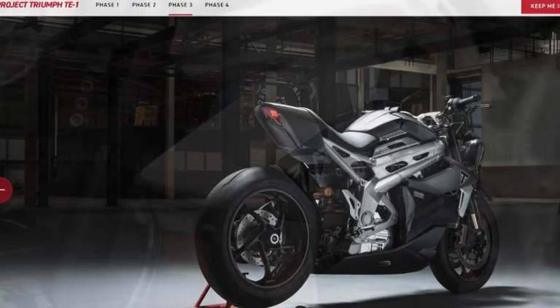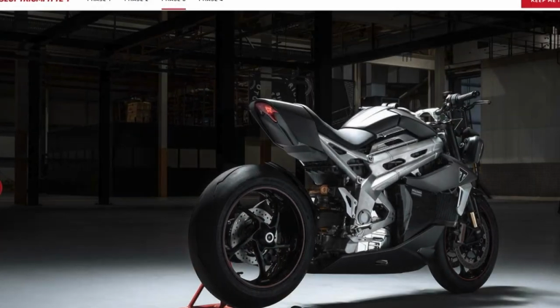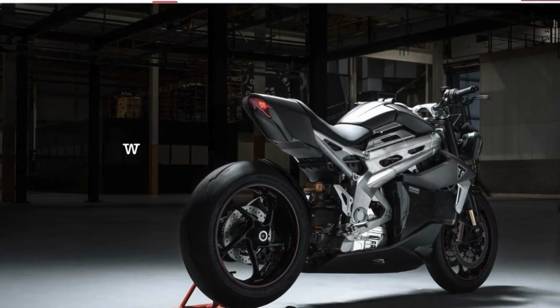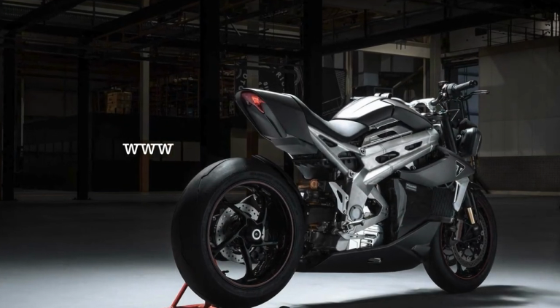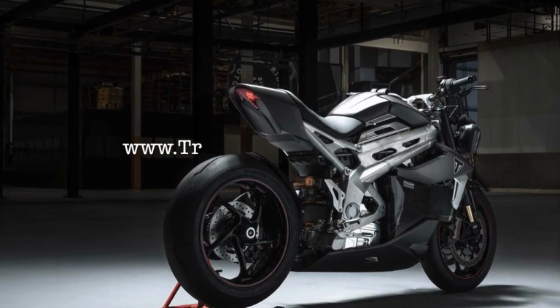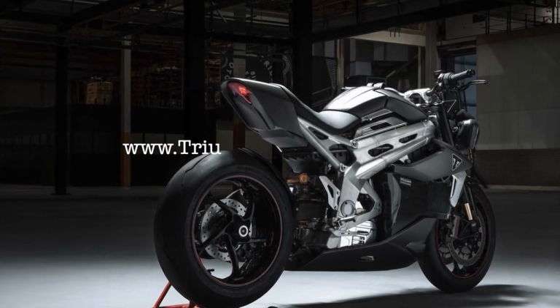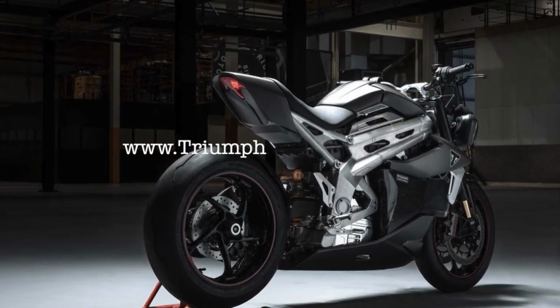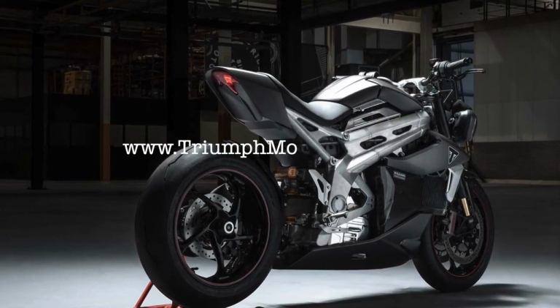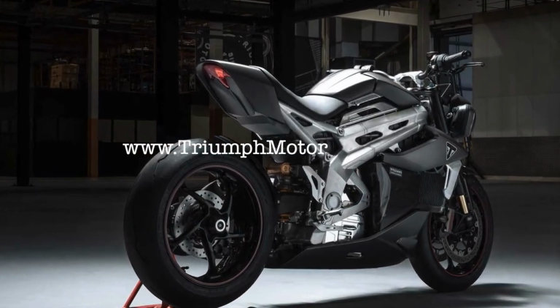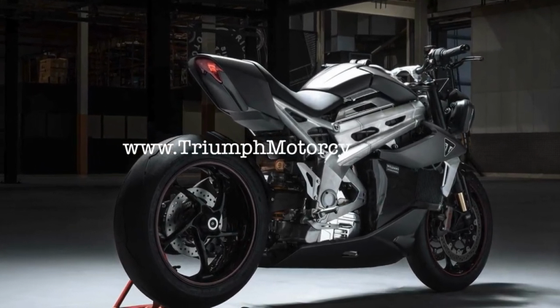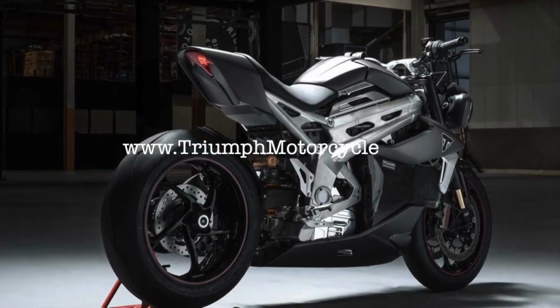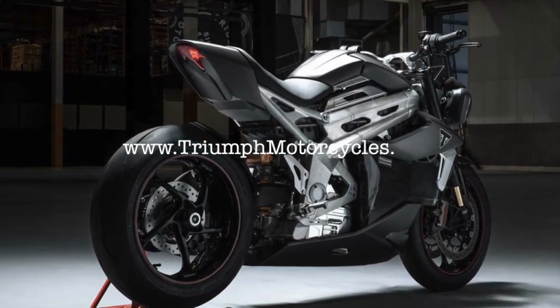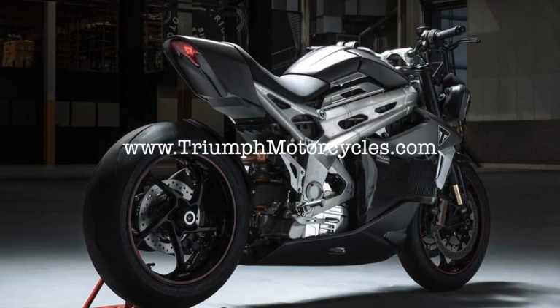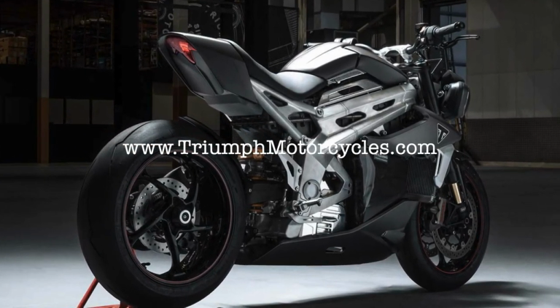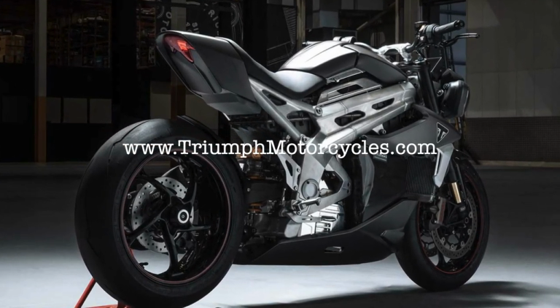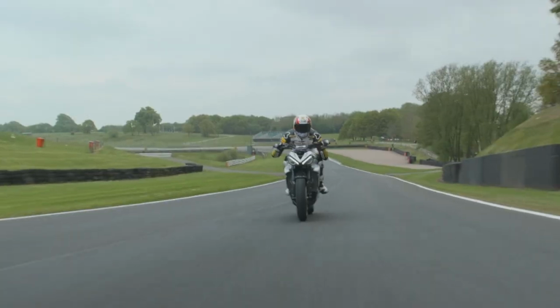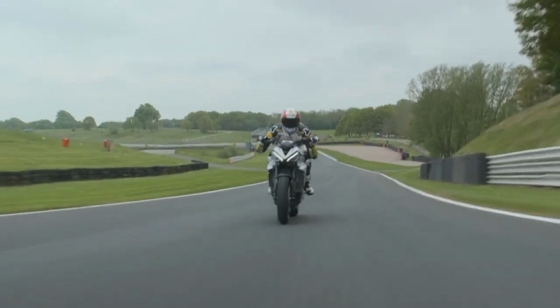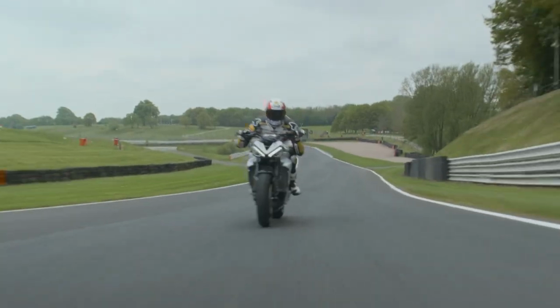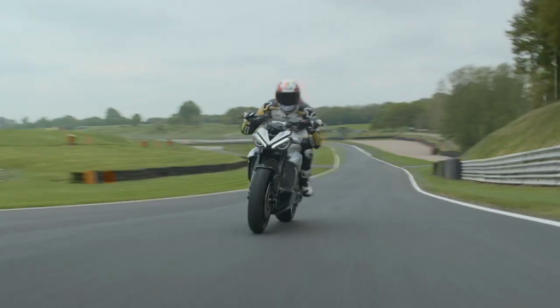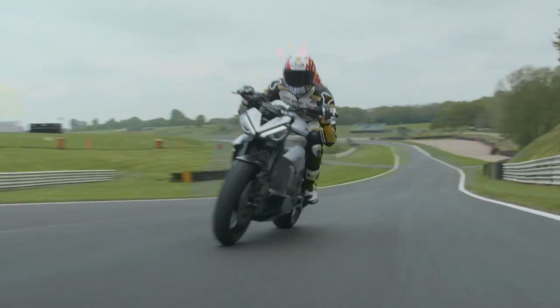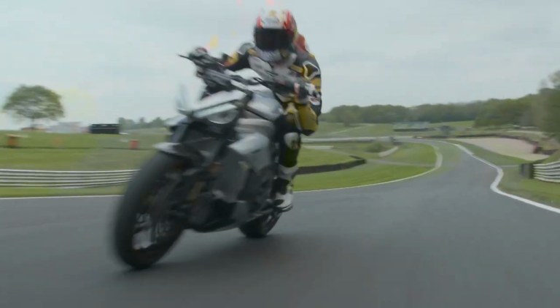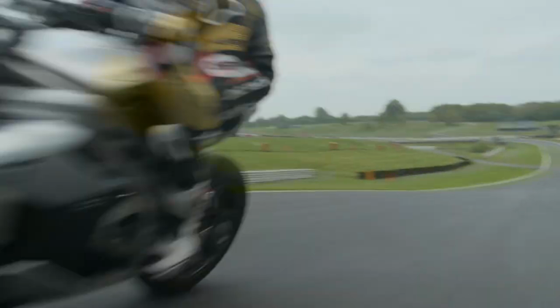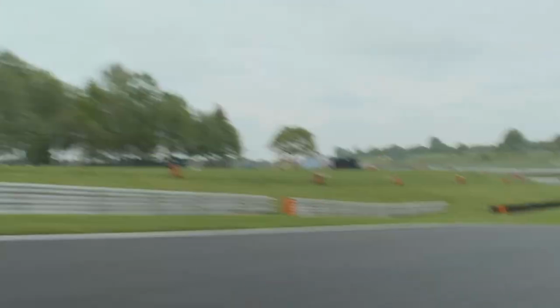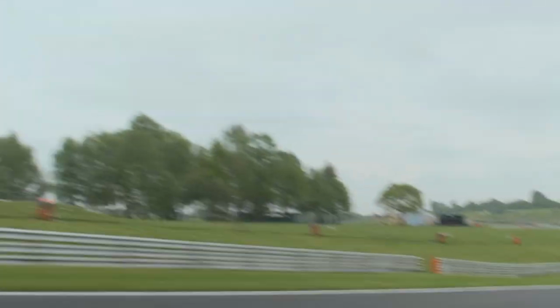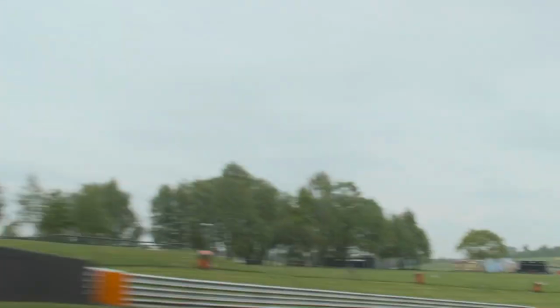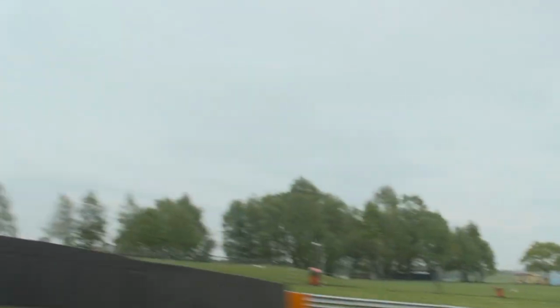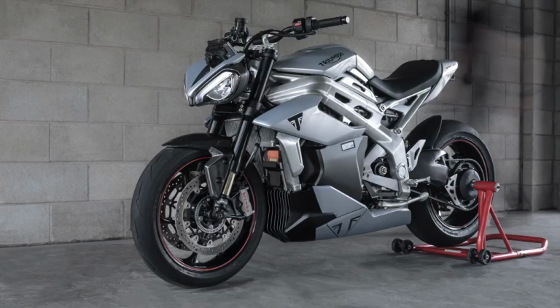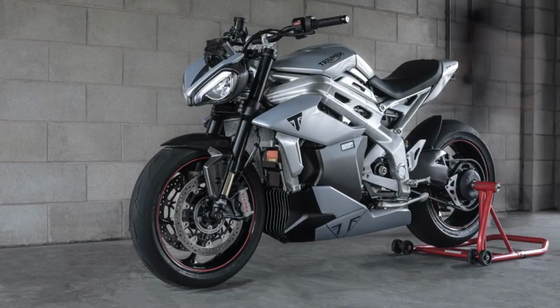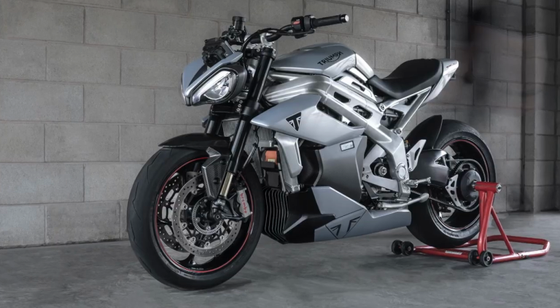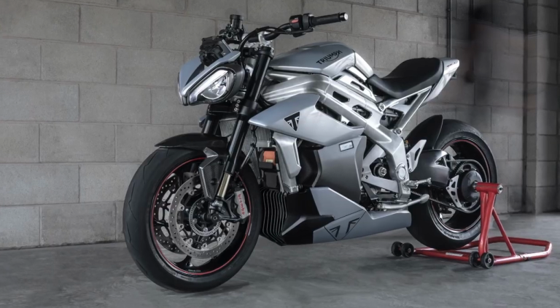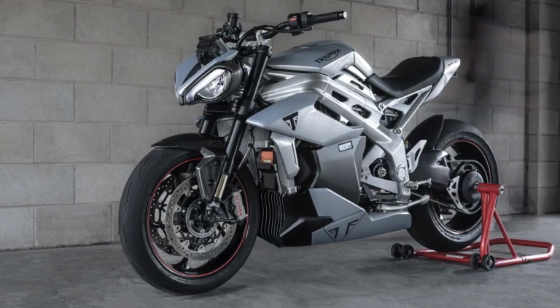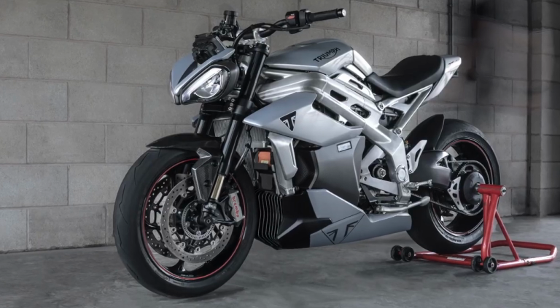Stay tuned to Road Dirt for more information on the Triumph TE1 electric prototype.